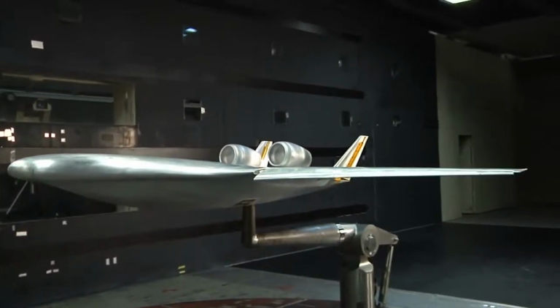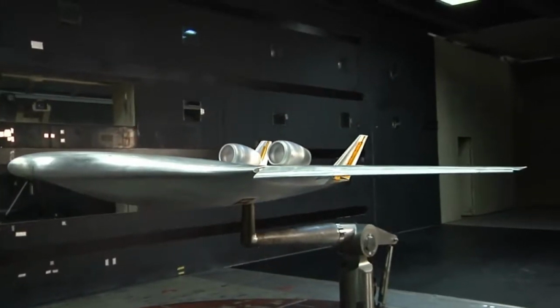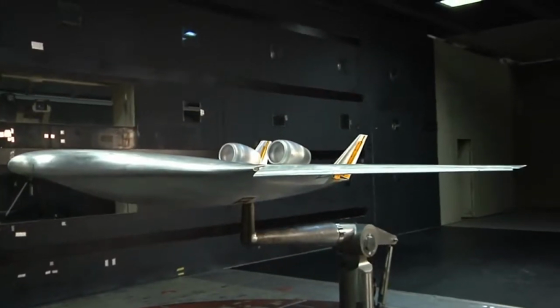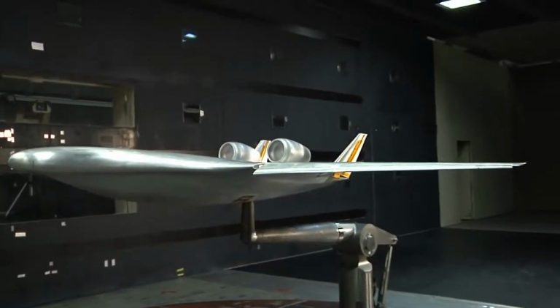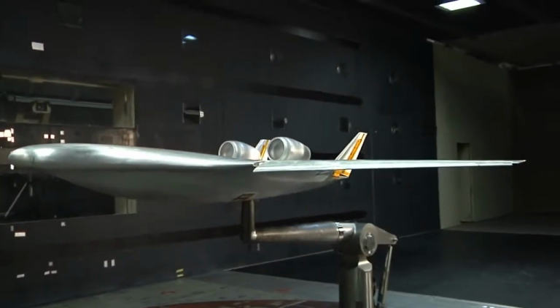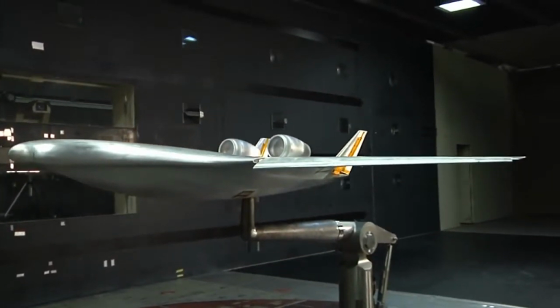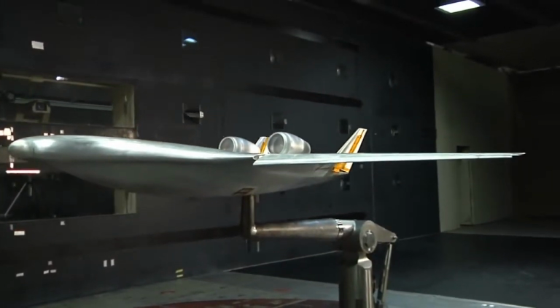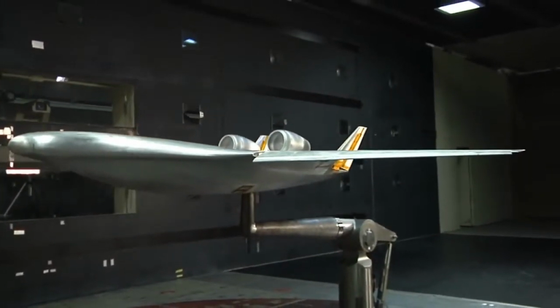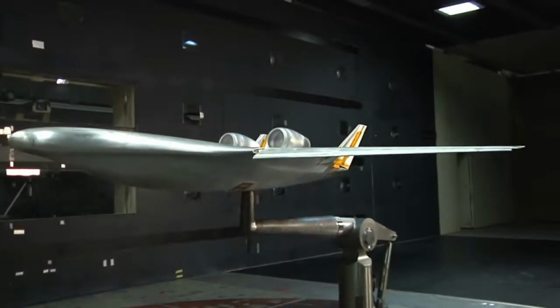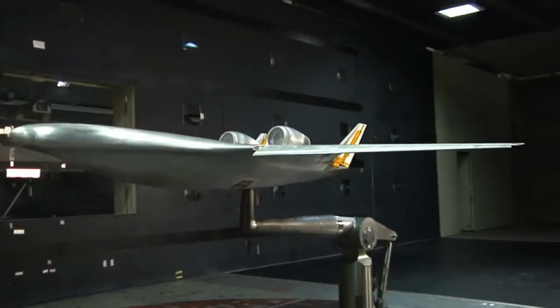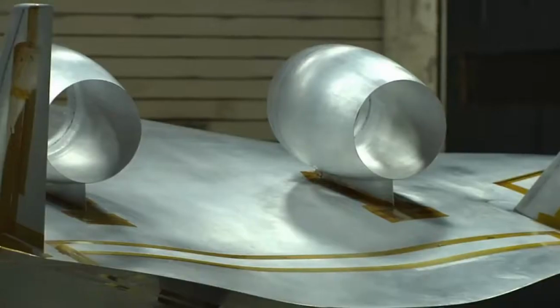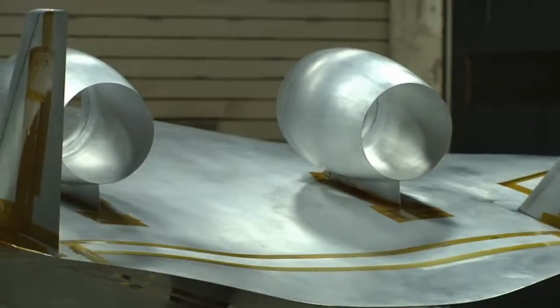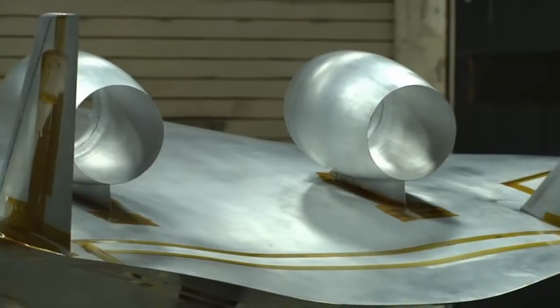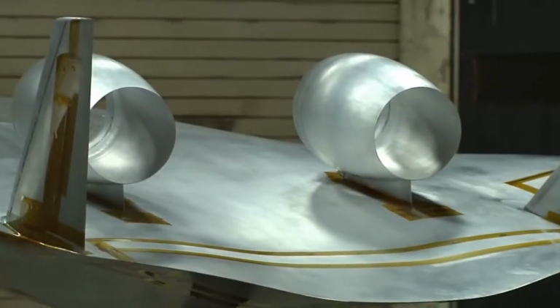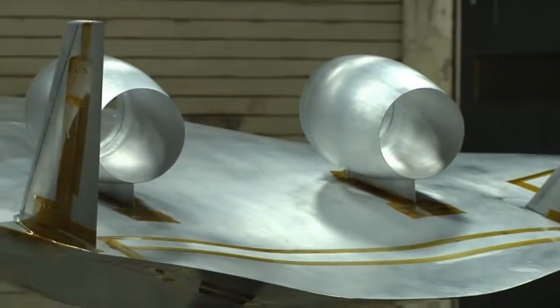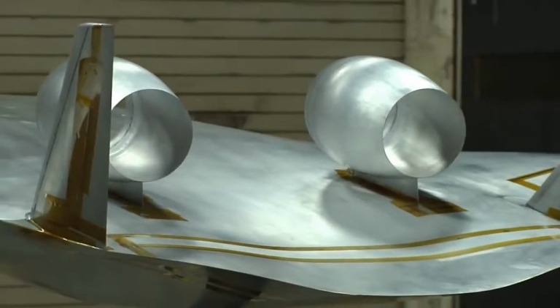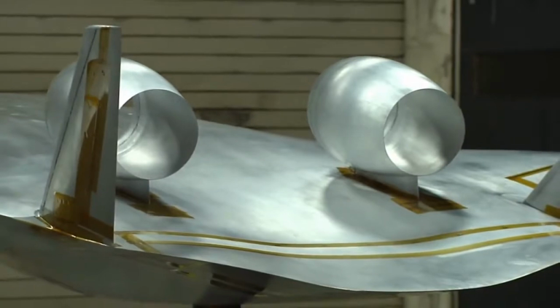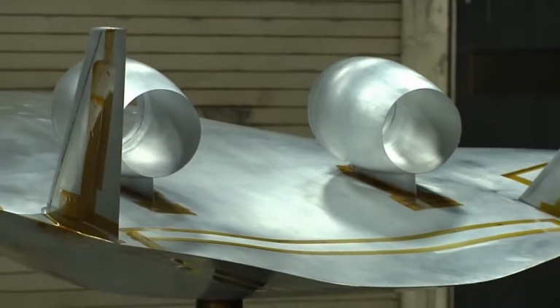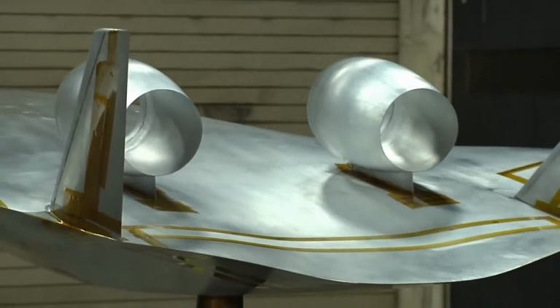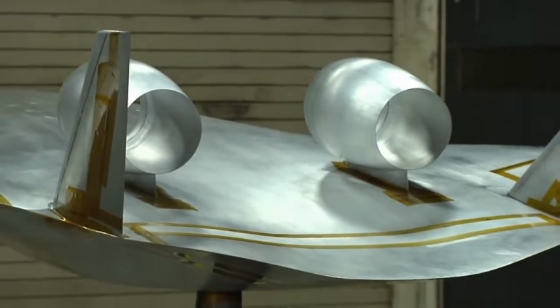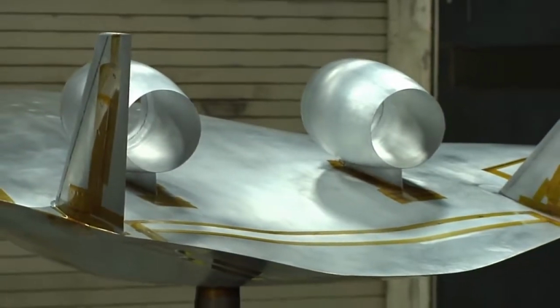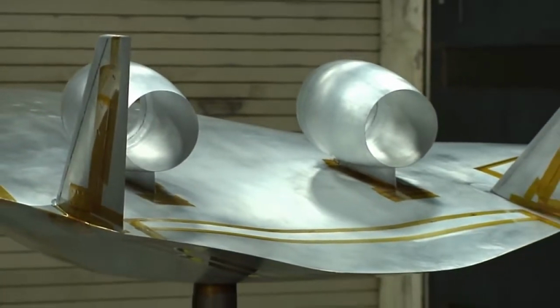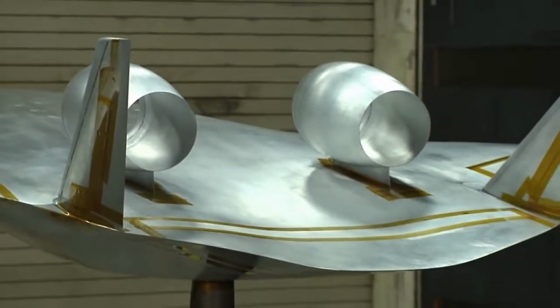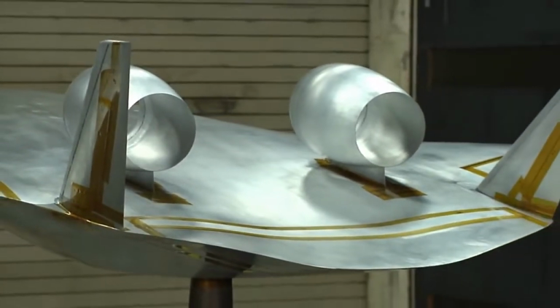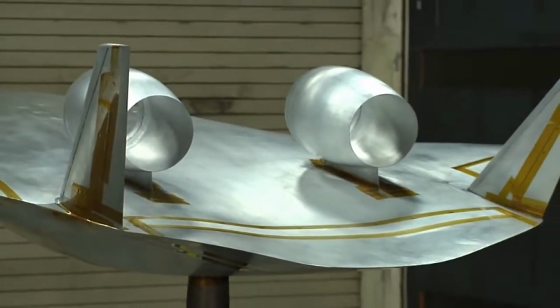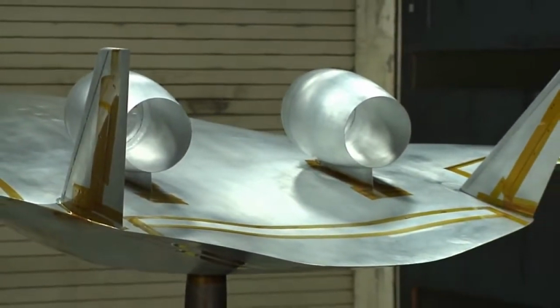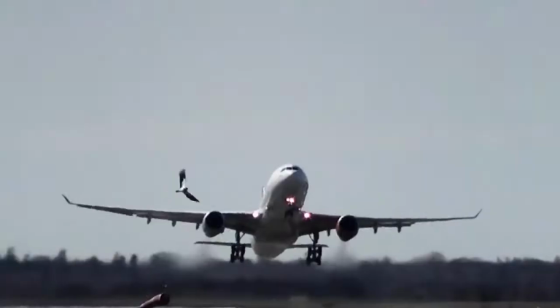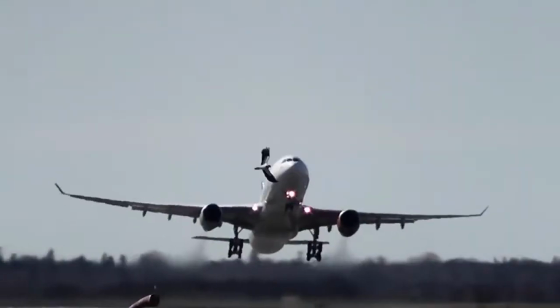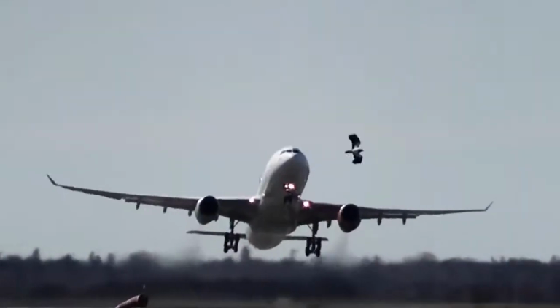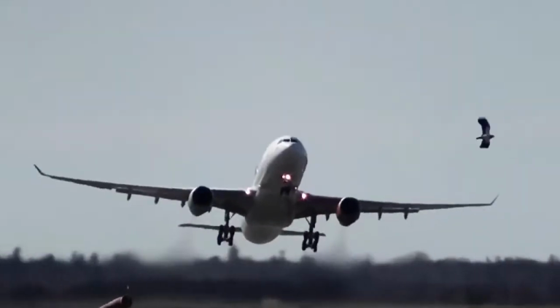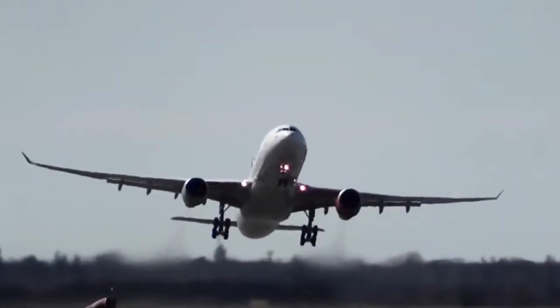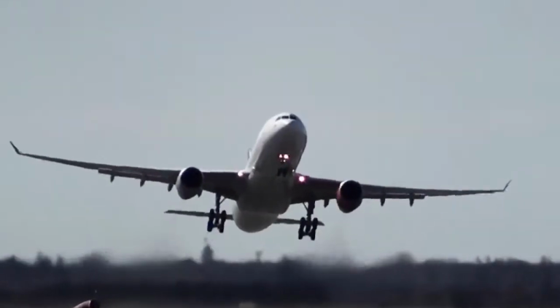But how does this testing work? And what is the process that researchers go through to make flying as safe as possible?